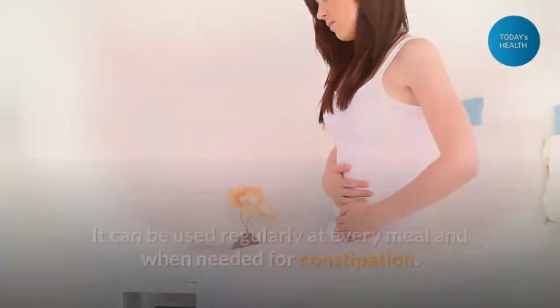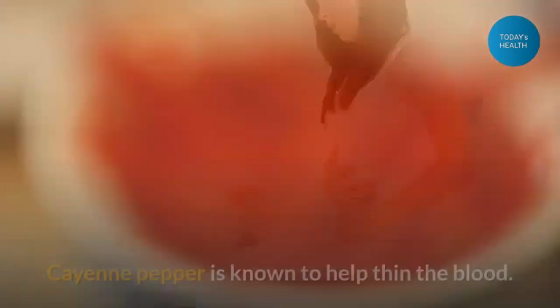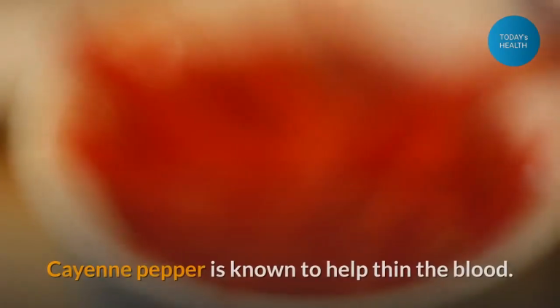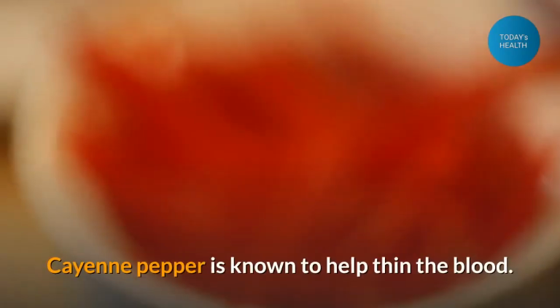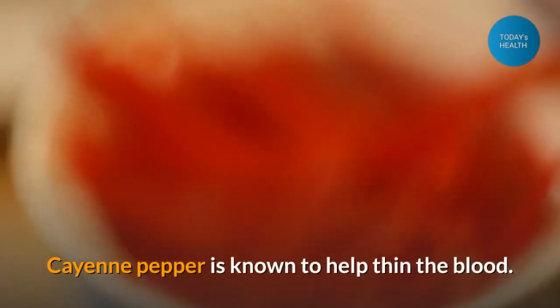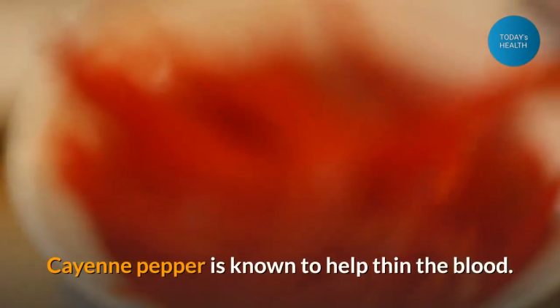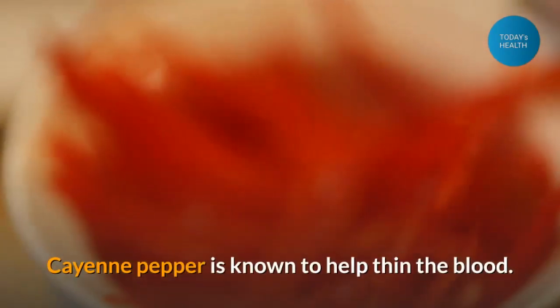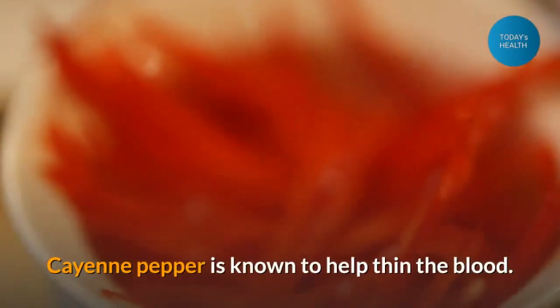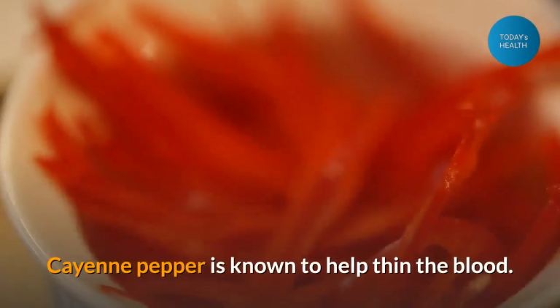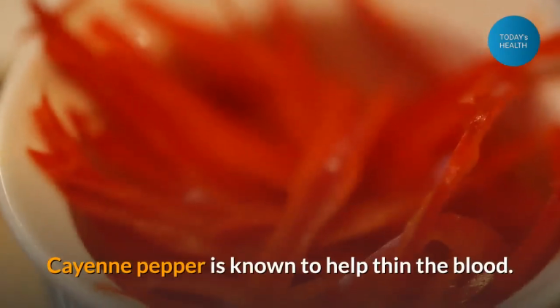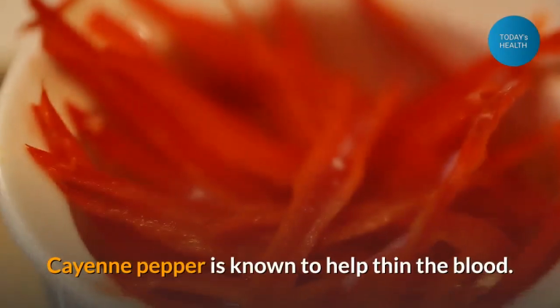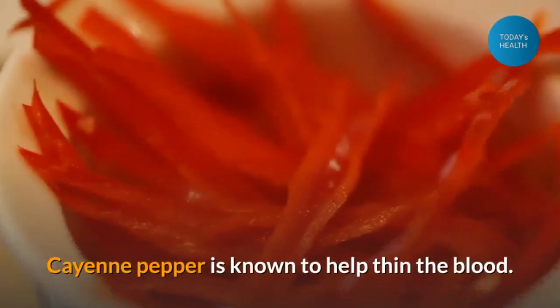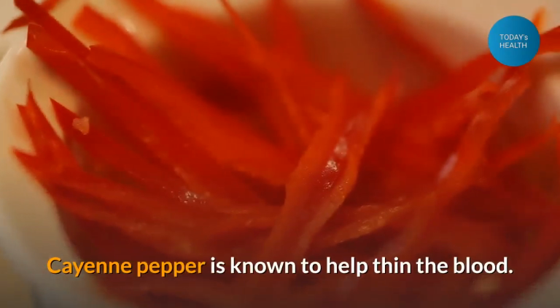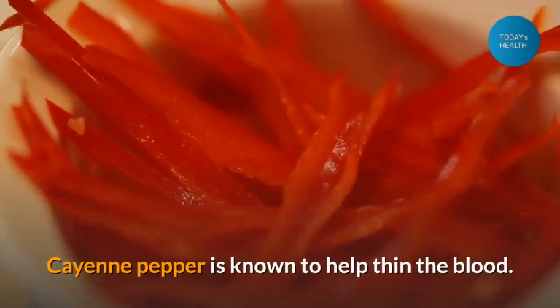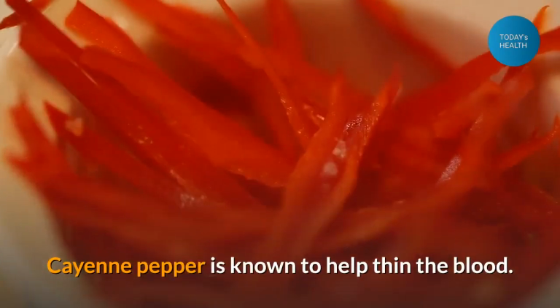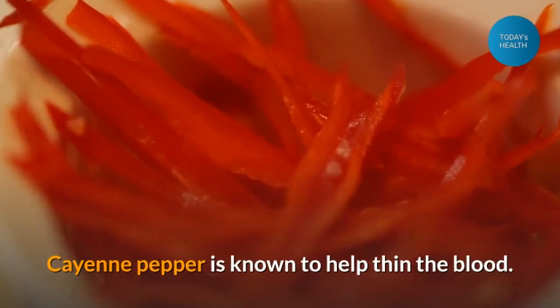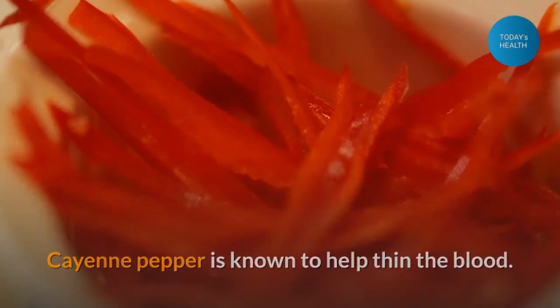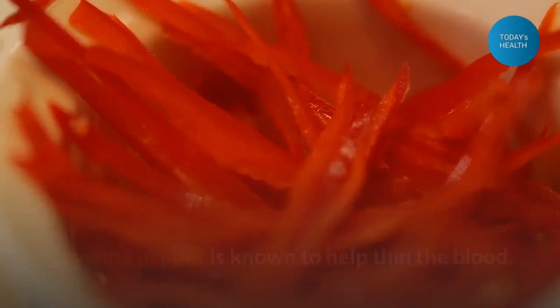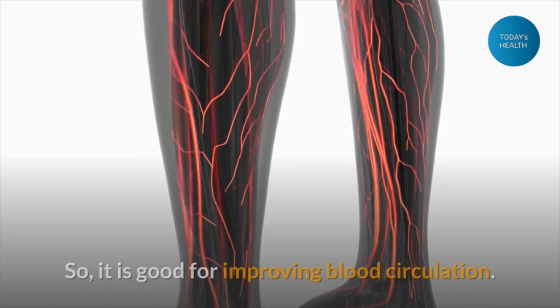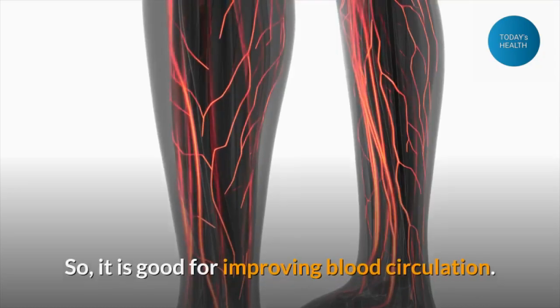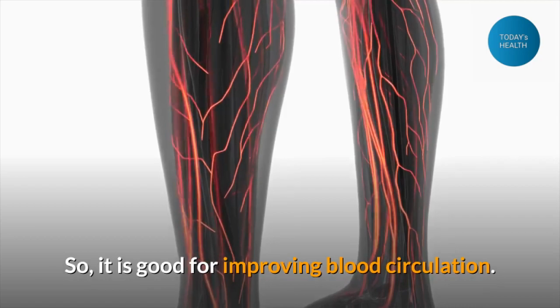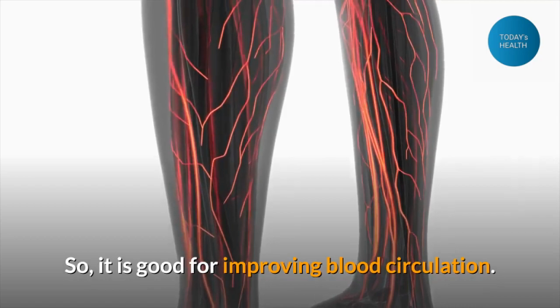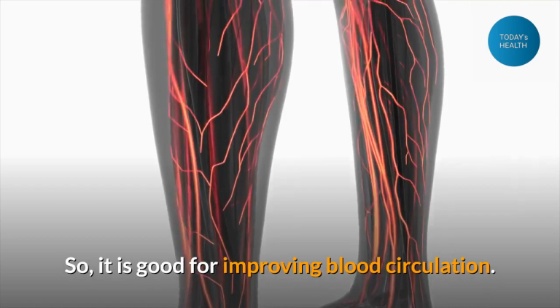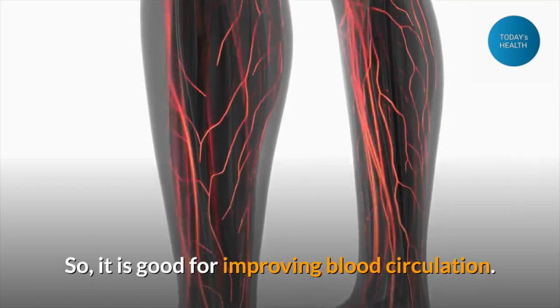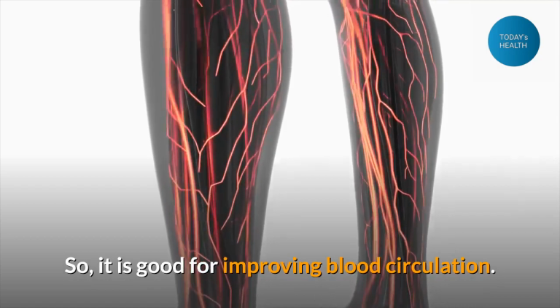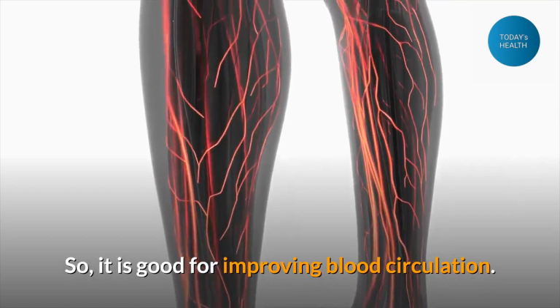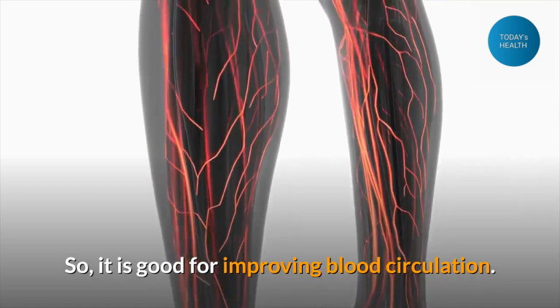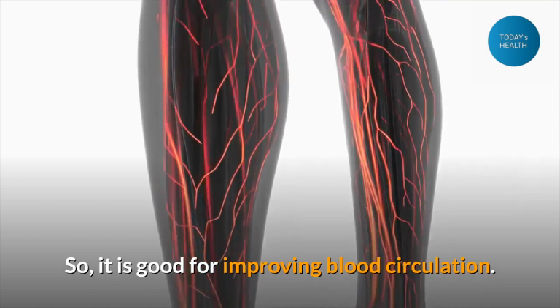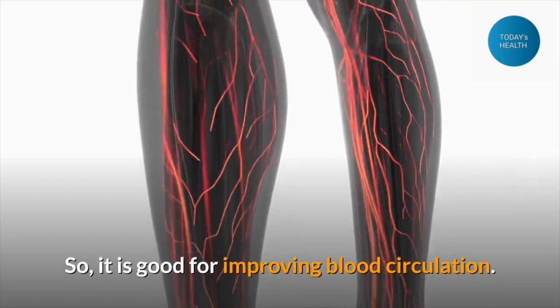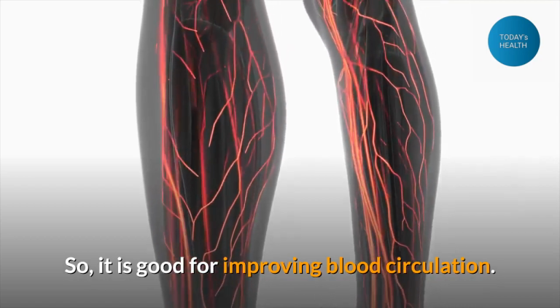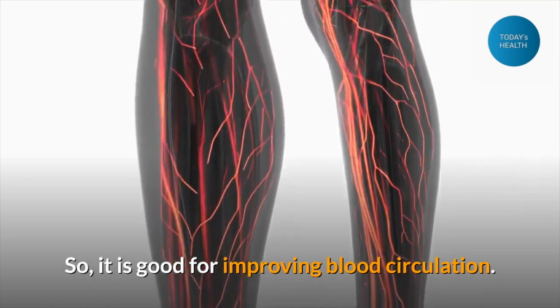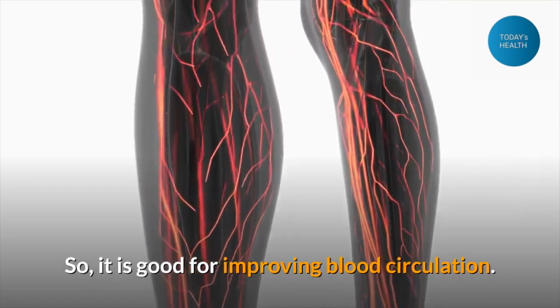Cayenne pepper is known to help thin the blood, so it is good for improving blood circulation.